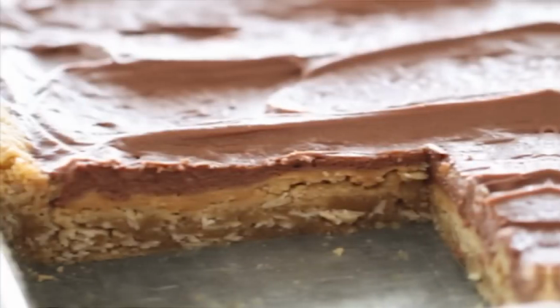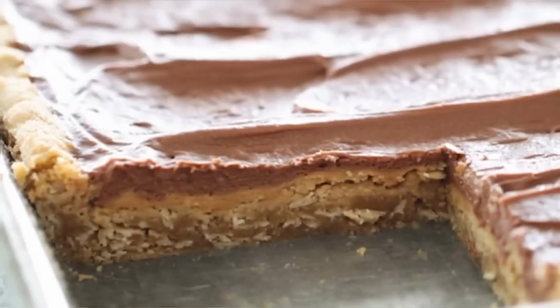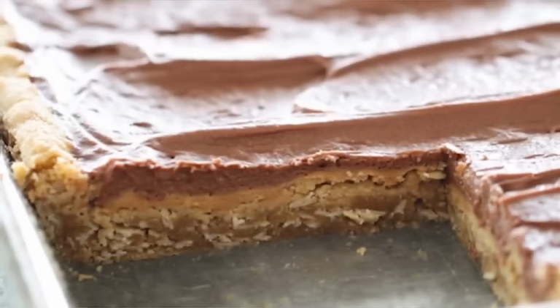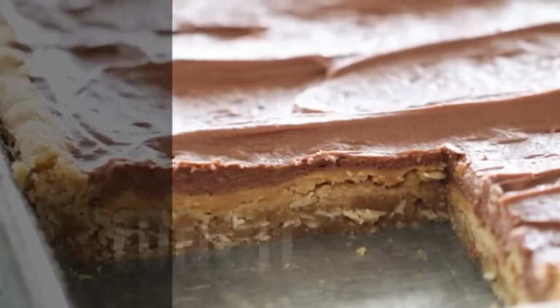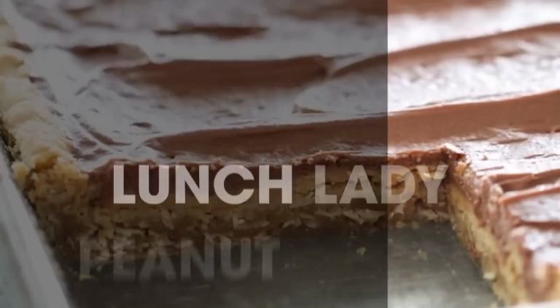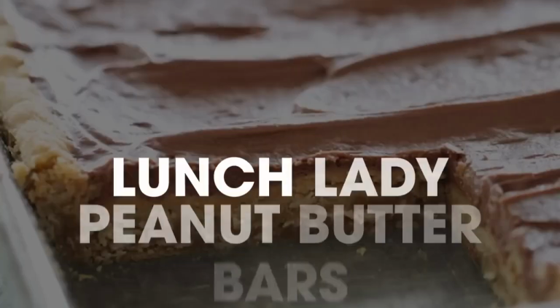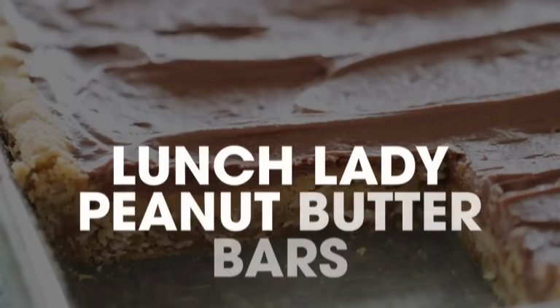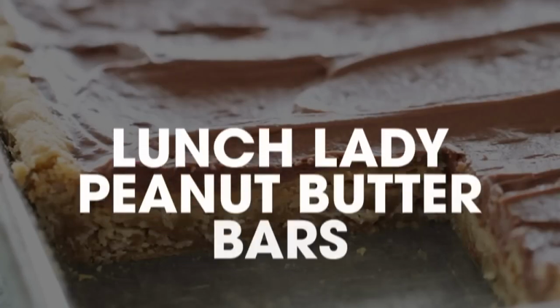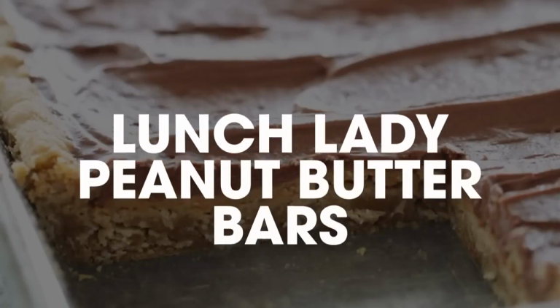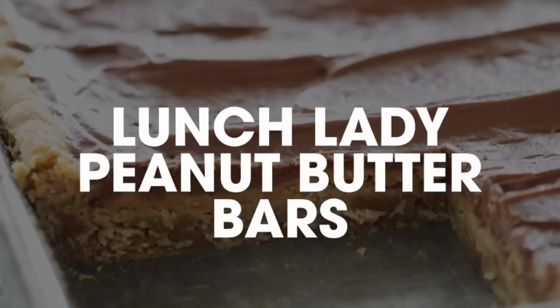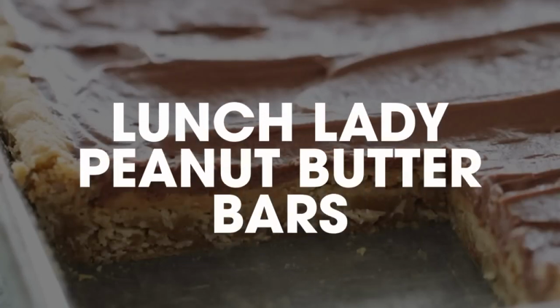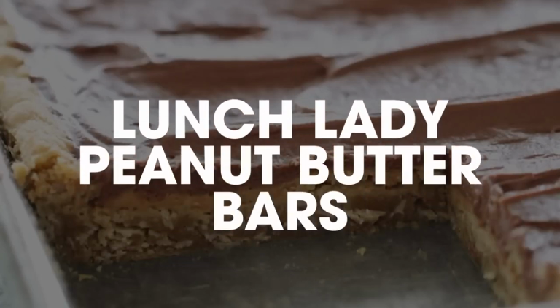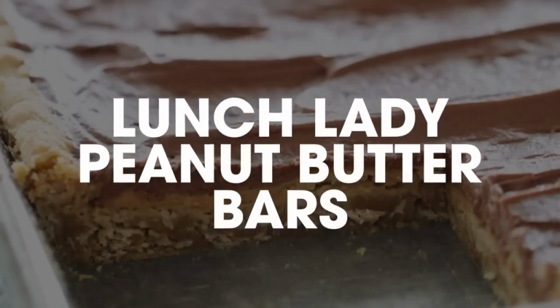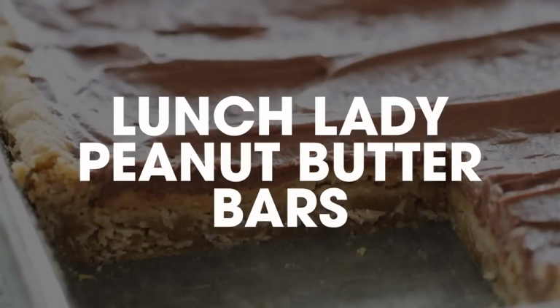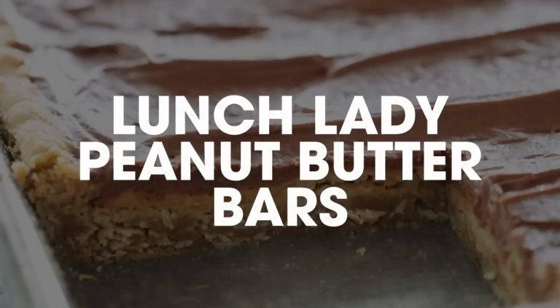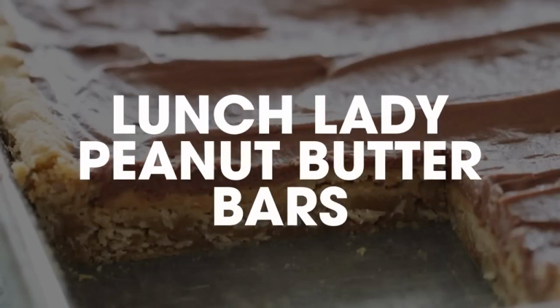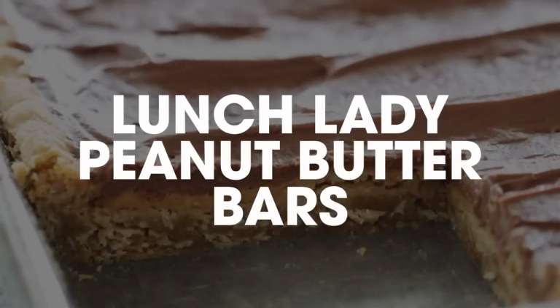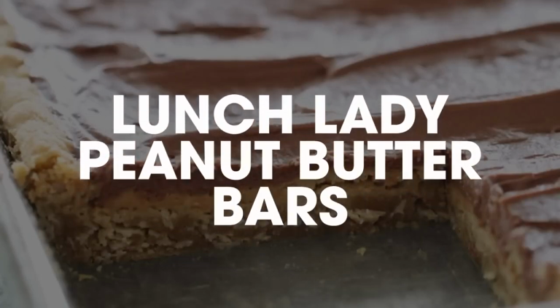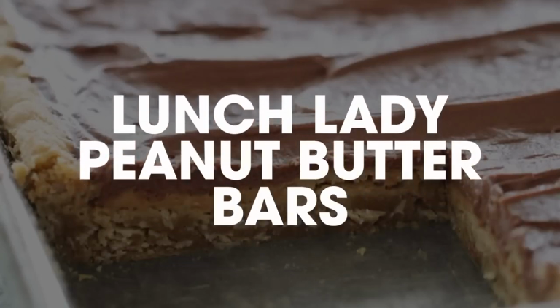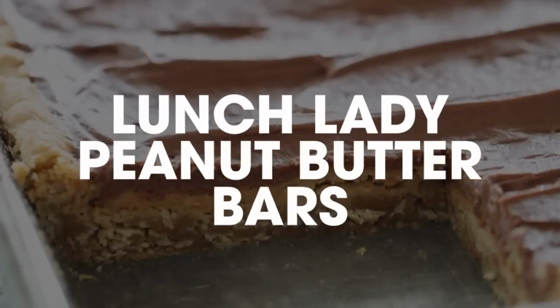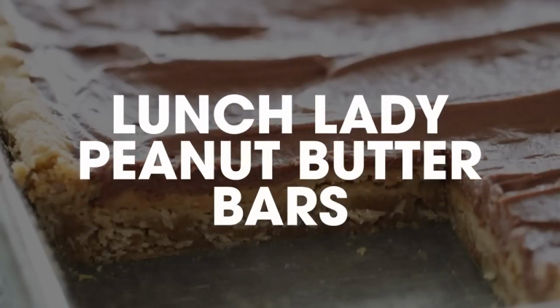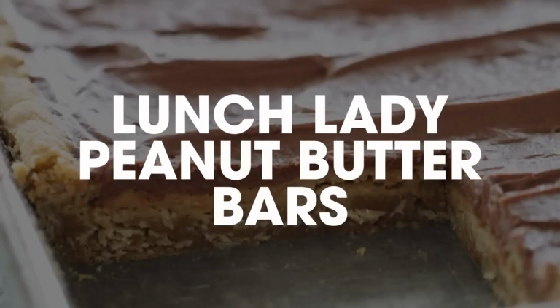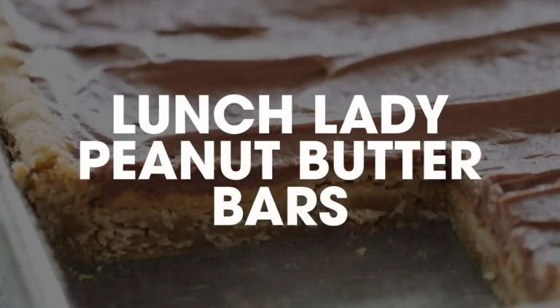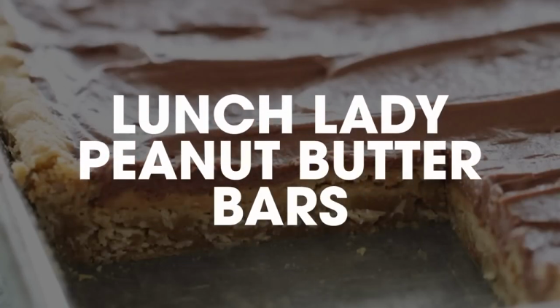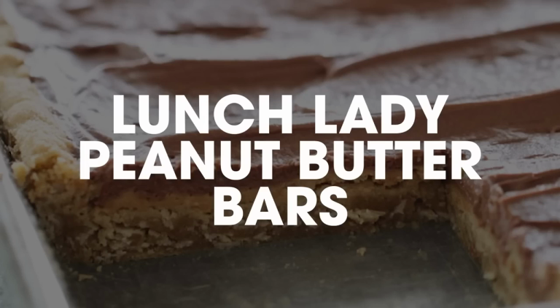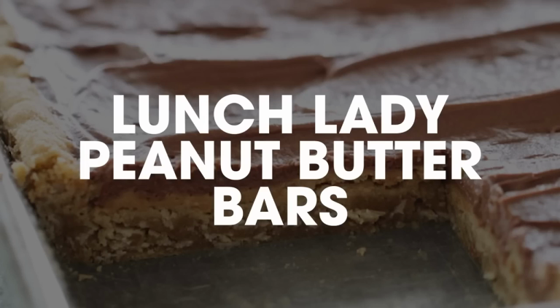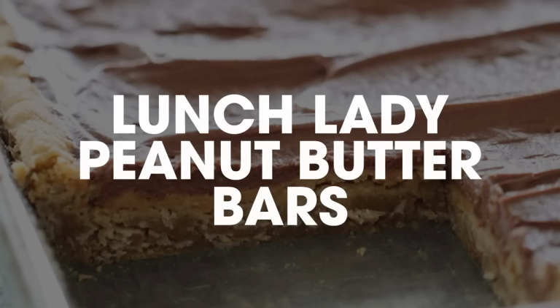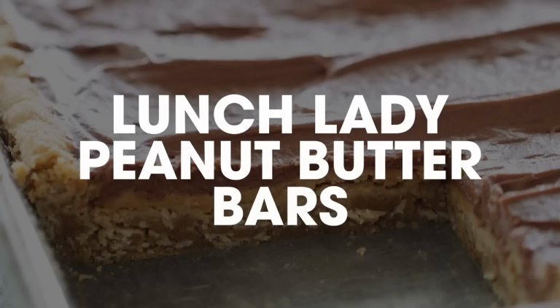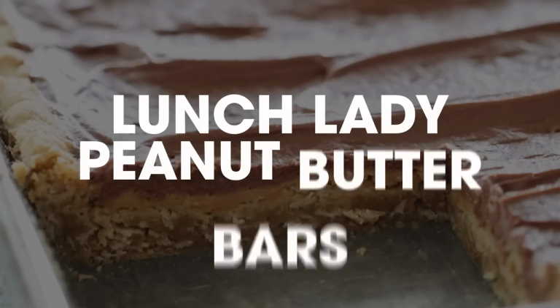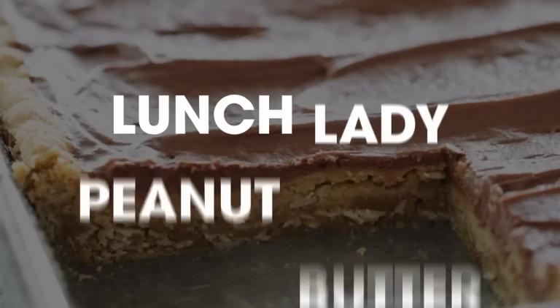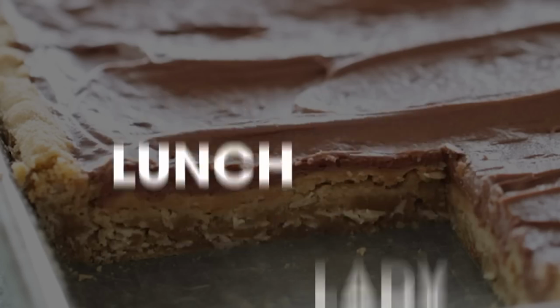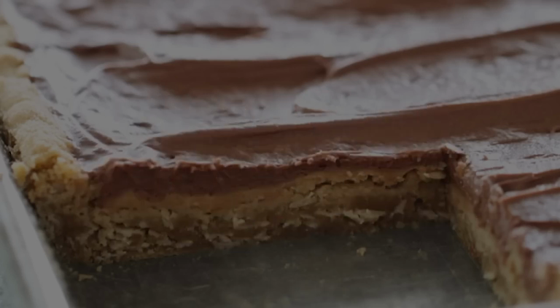And number ten — my most favorite one that I could eat literally every week — is lunch lady peanut butter bars.